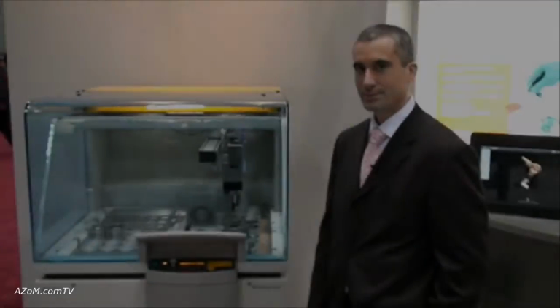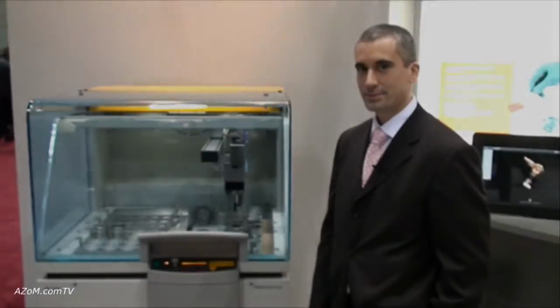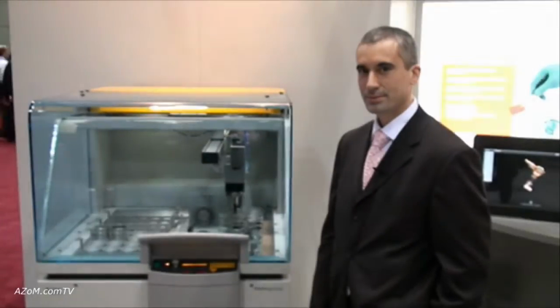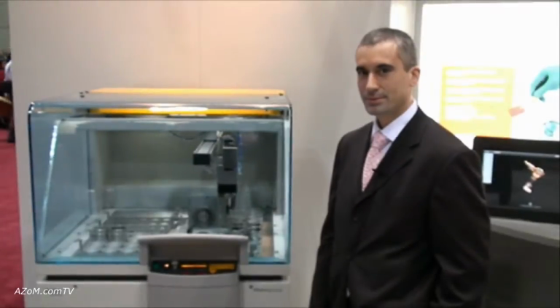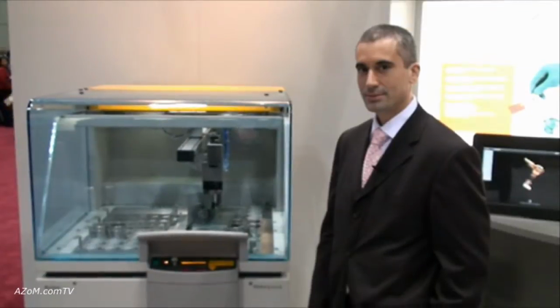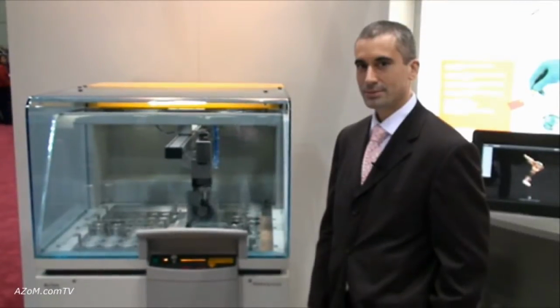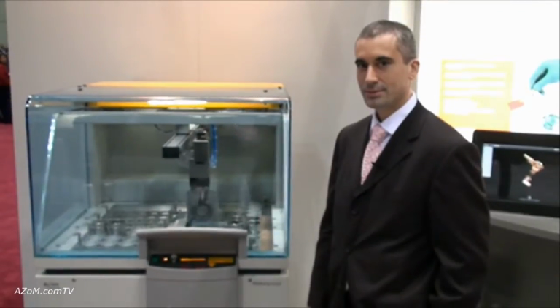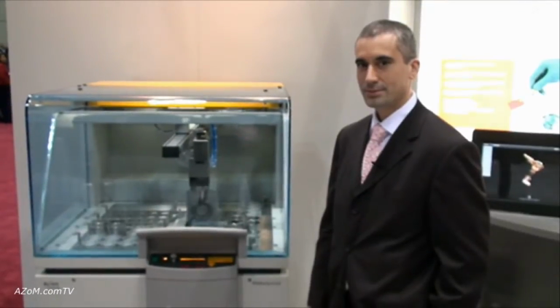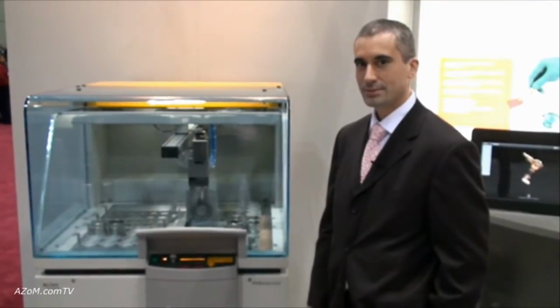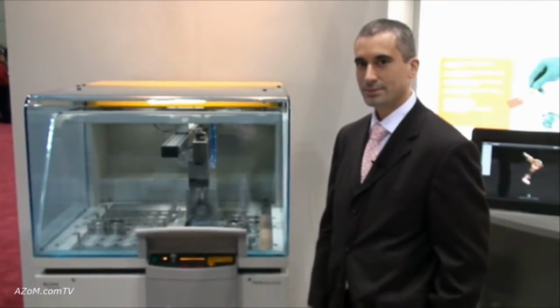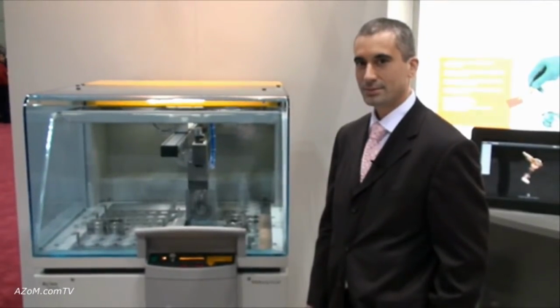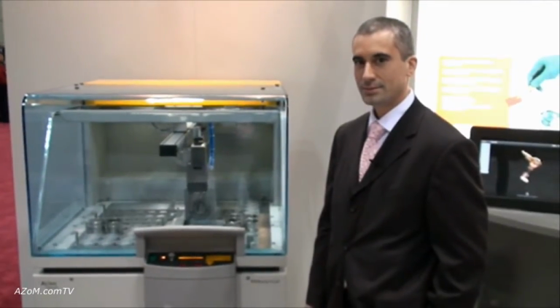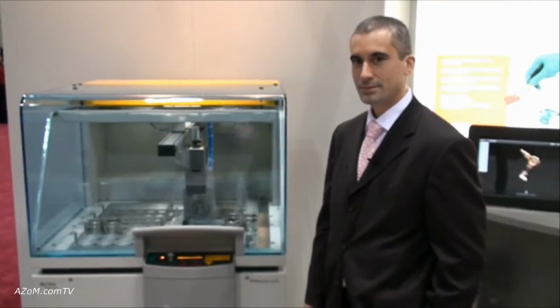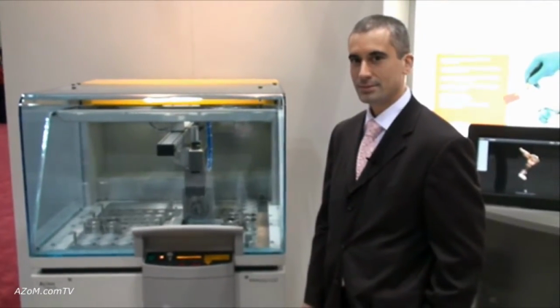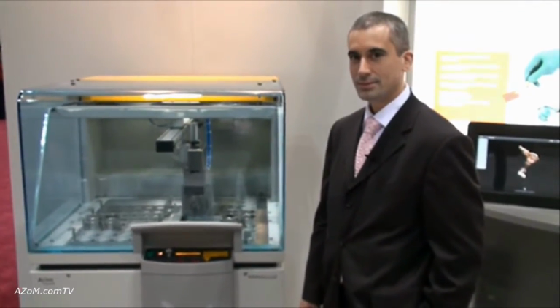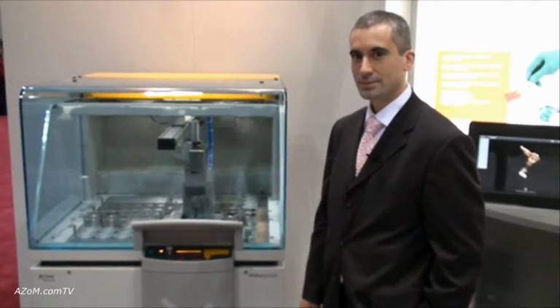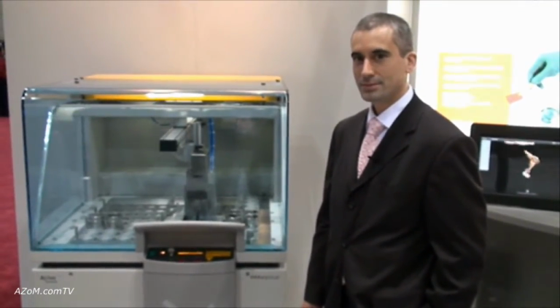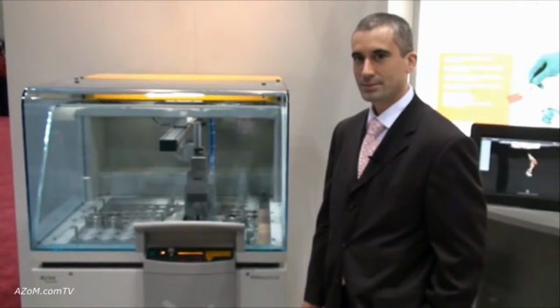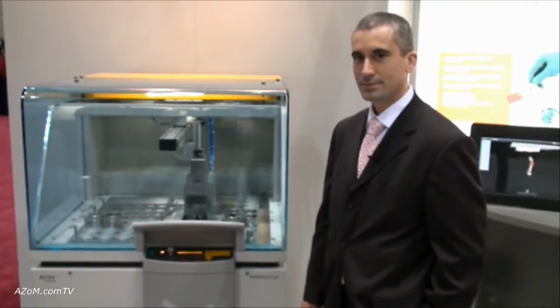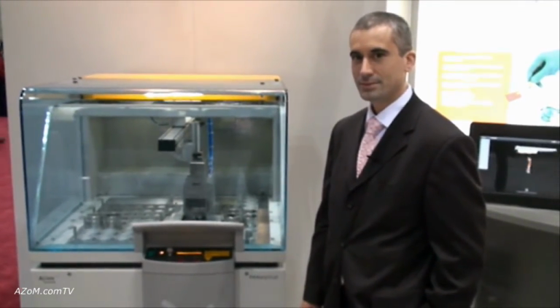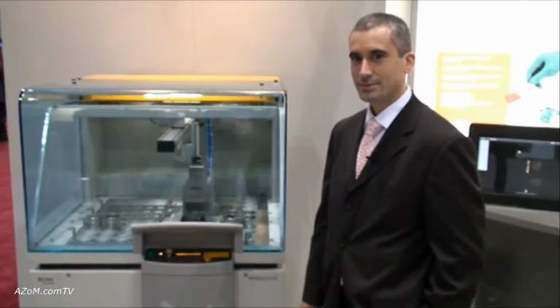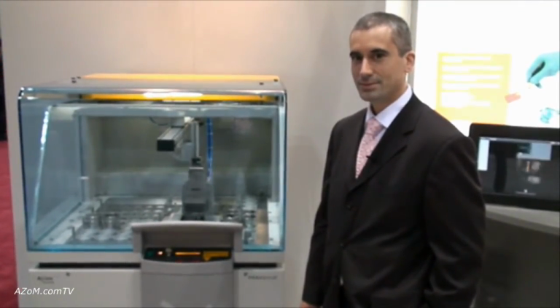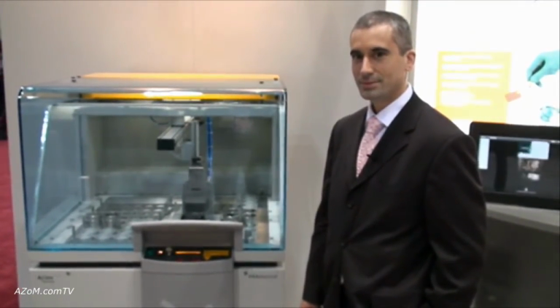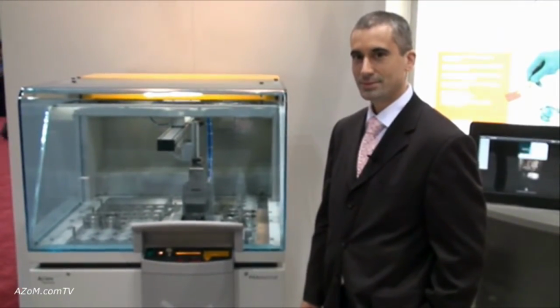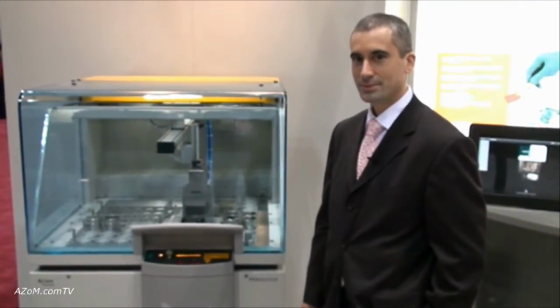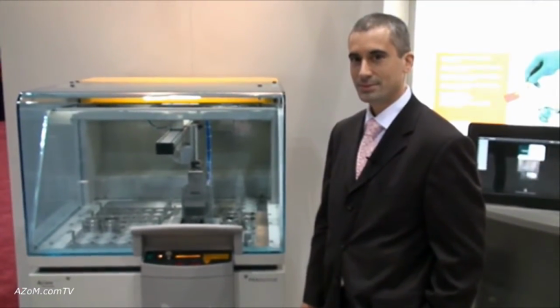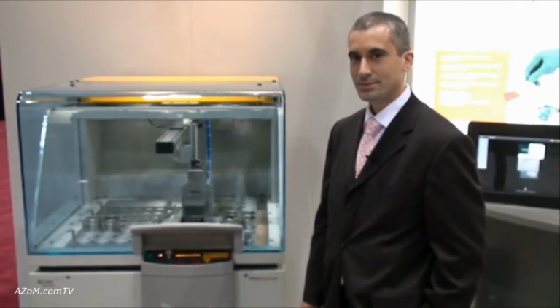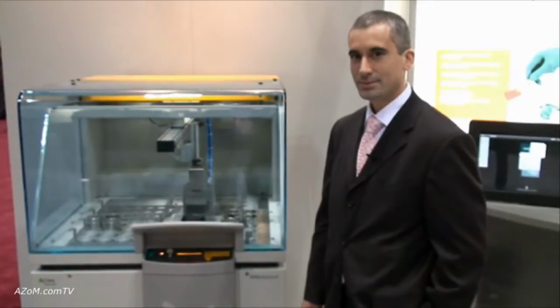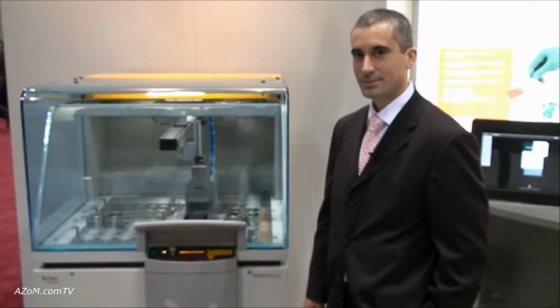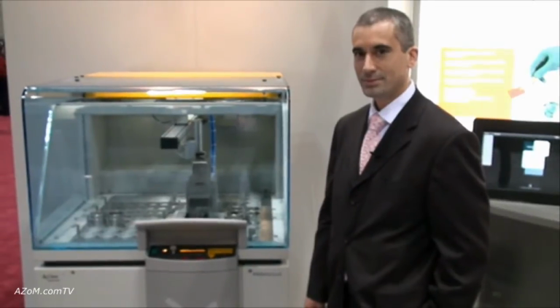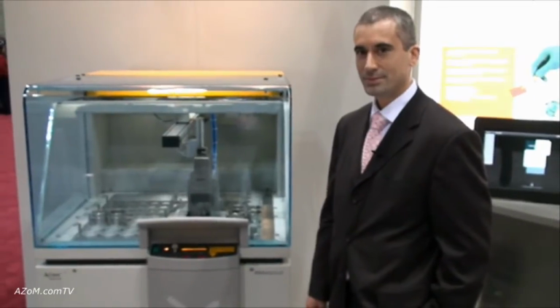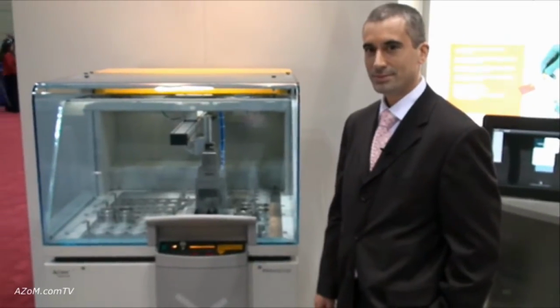This is Cameron Chai from azom.com and I'm speaking to Dave Collar from Panalytical, and he's going to show us through the Axios XRF.